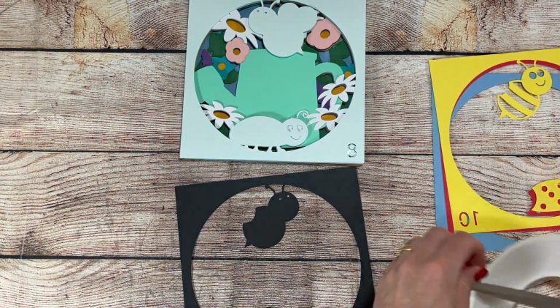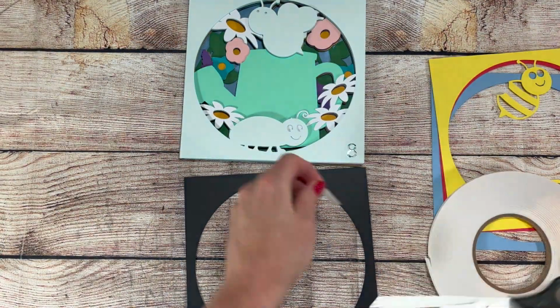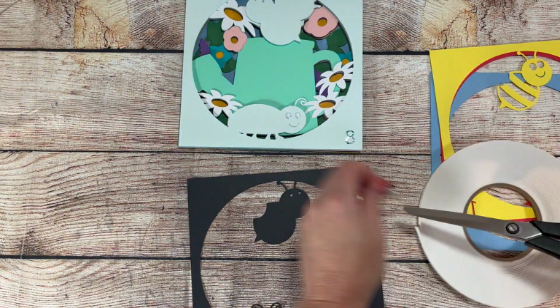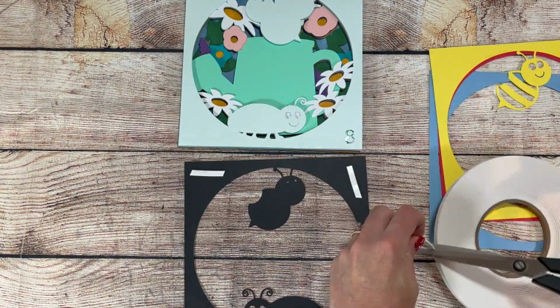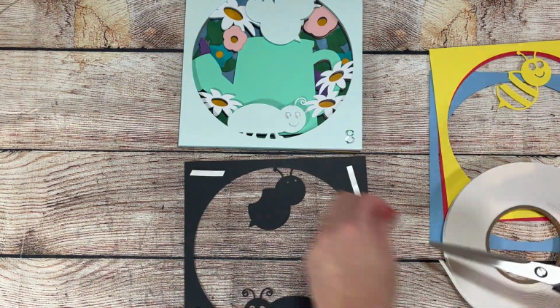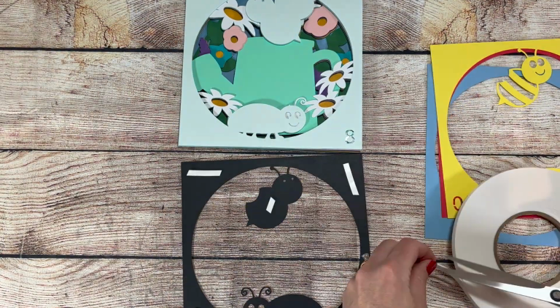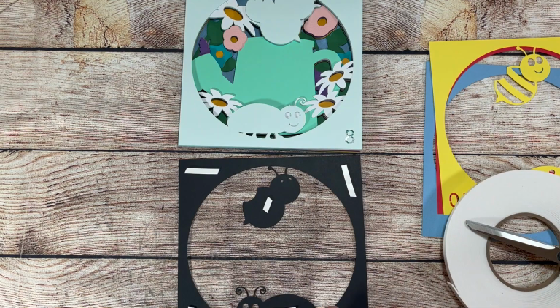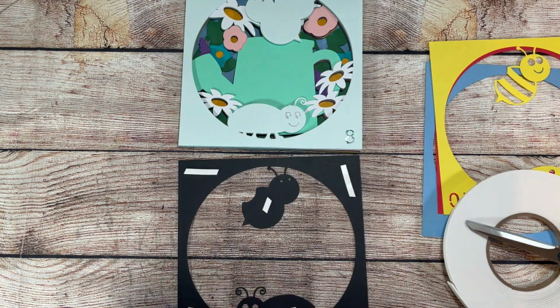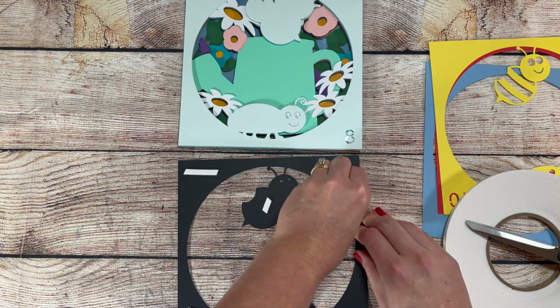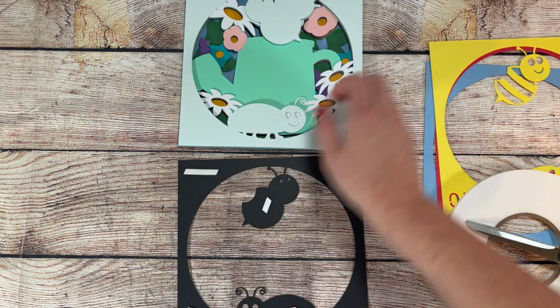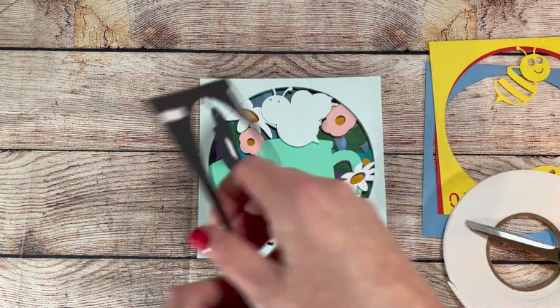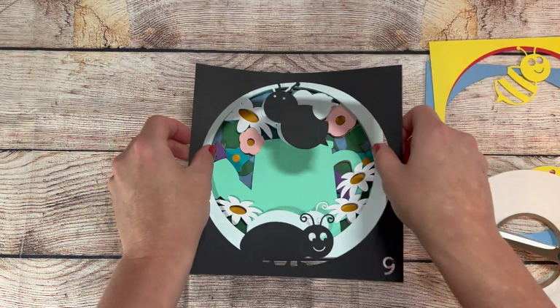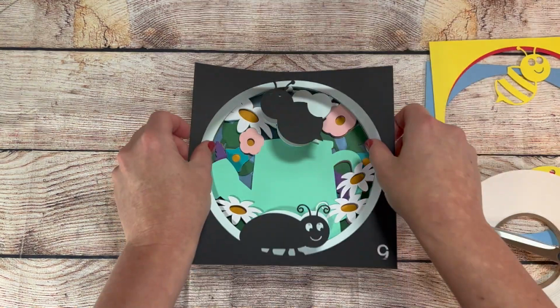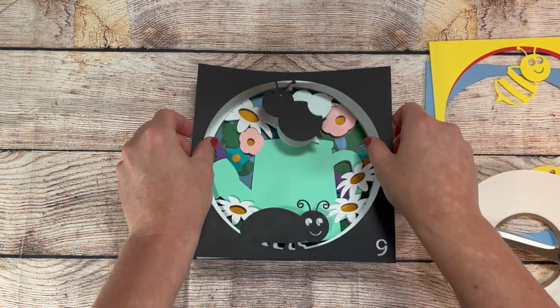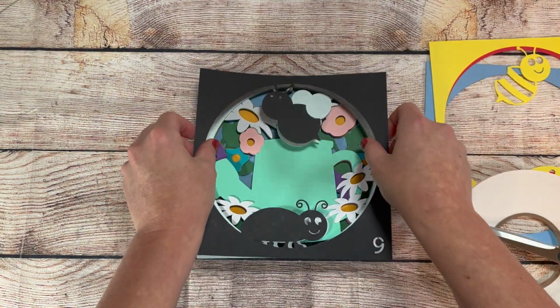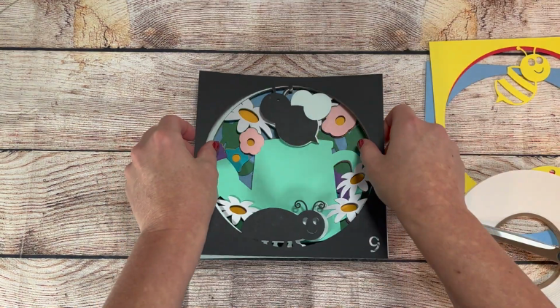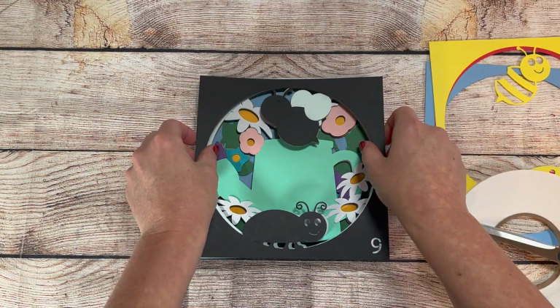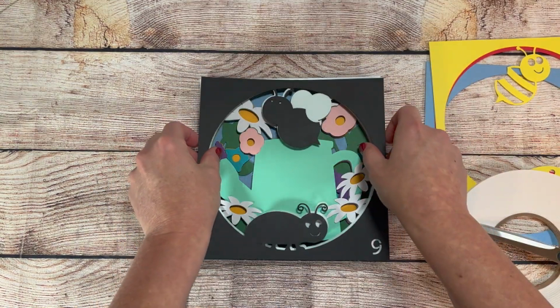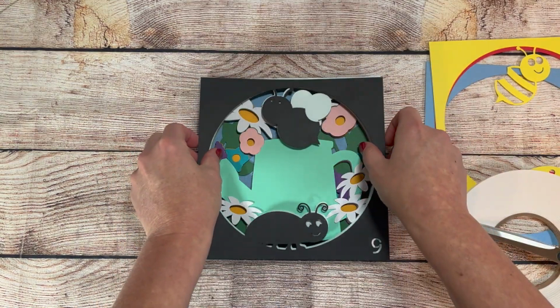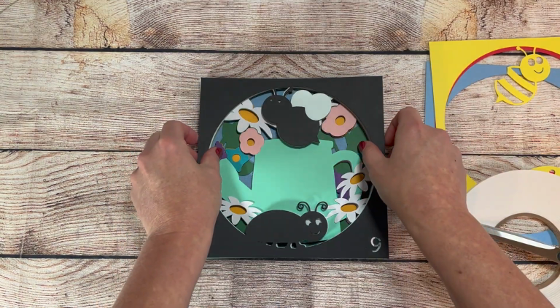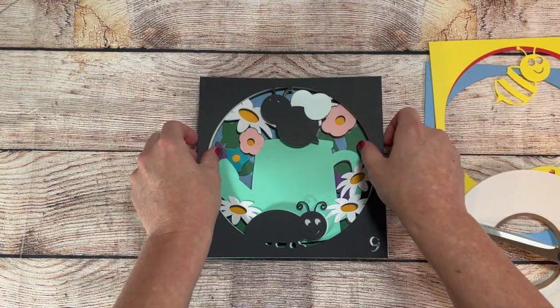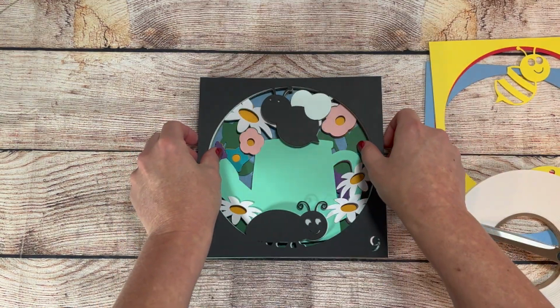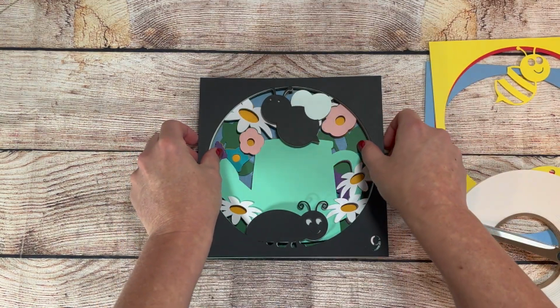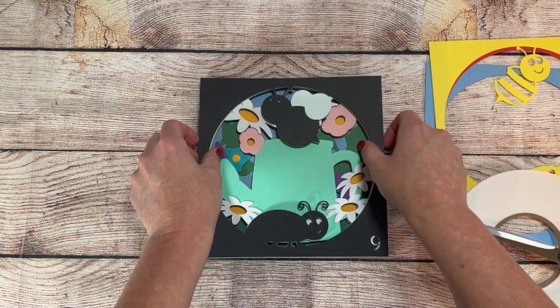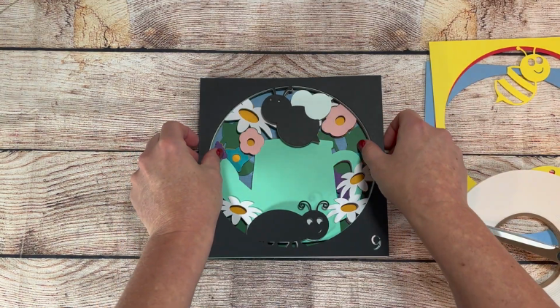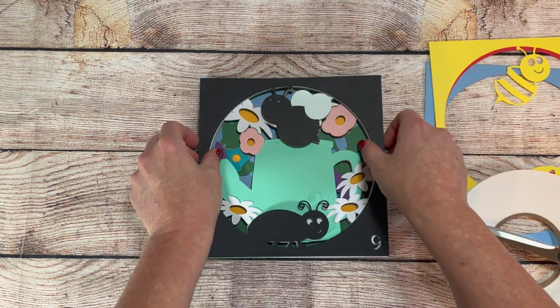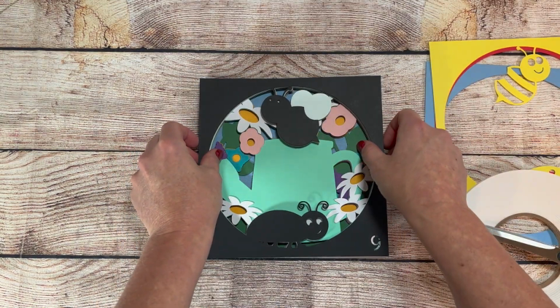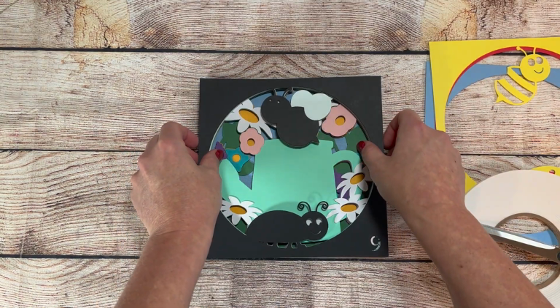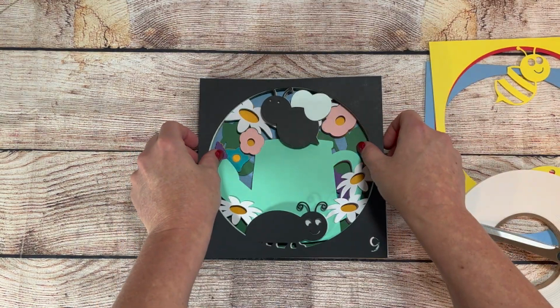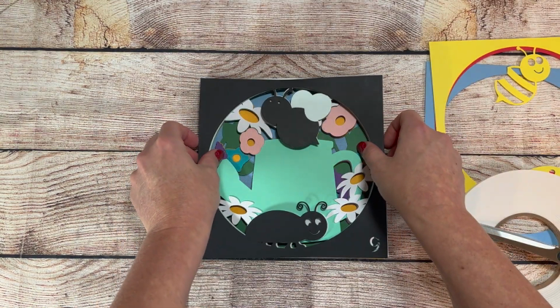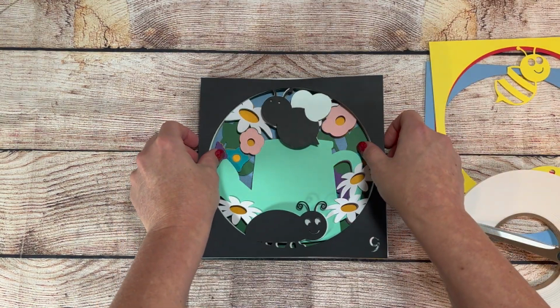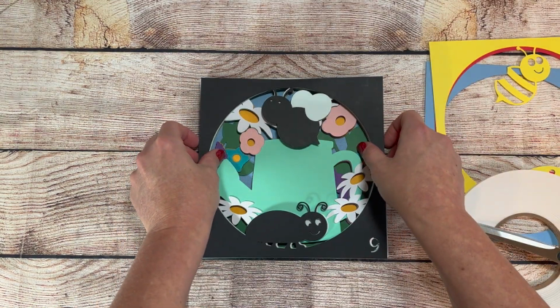I went with all foam tape on this one to give it the deep dimension that I was really looking for.